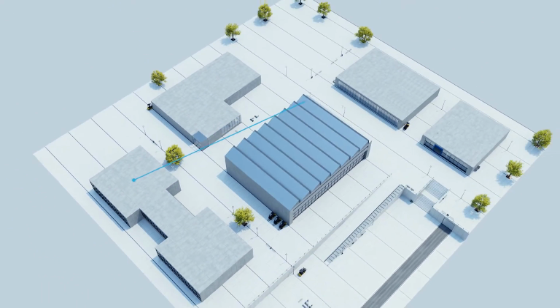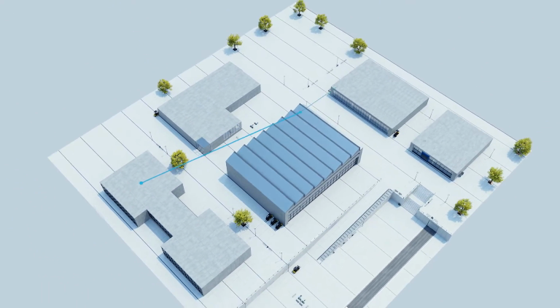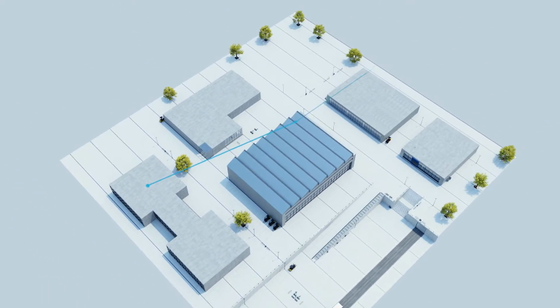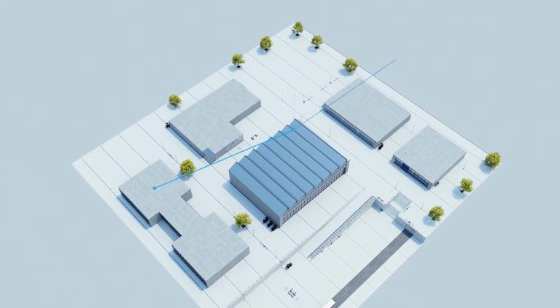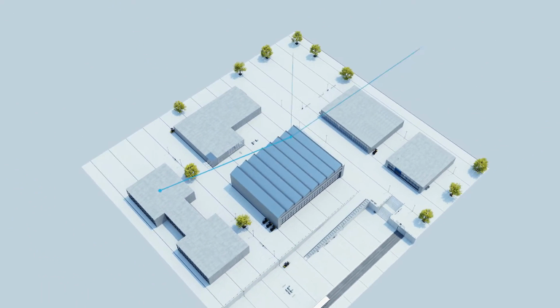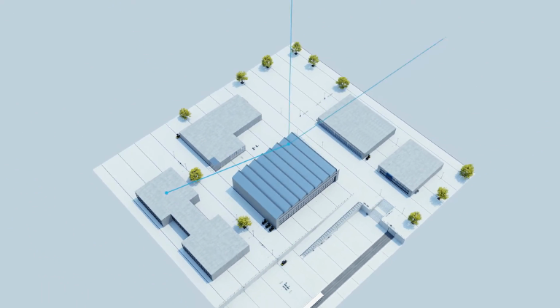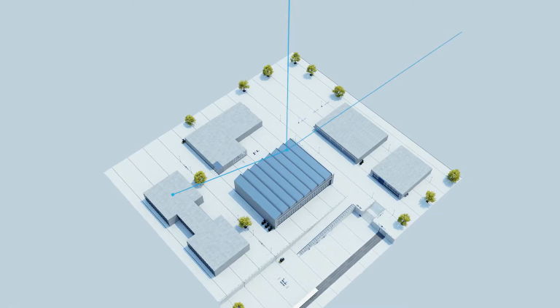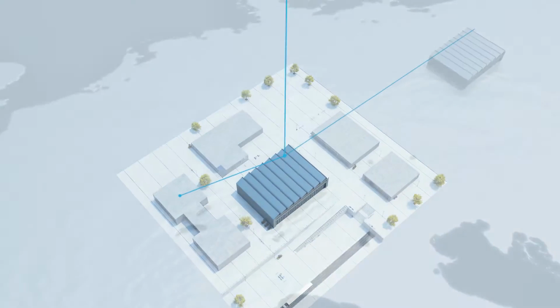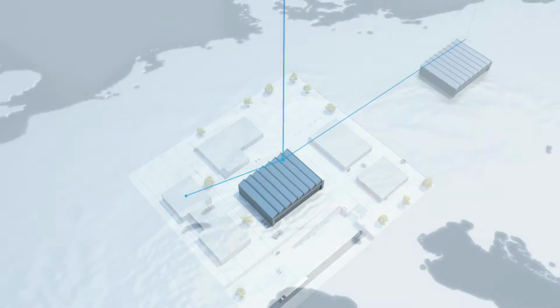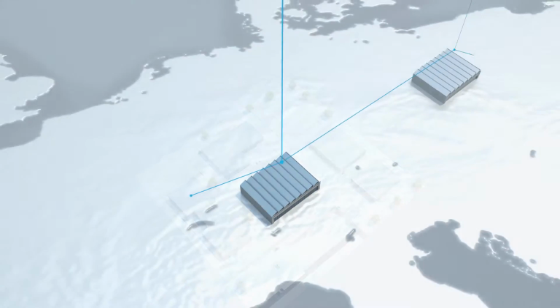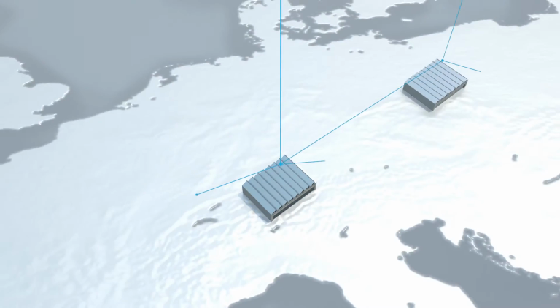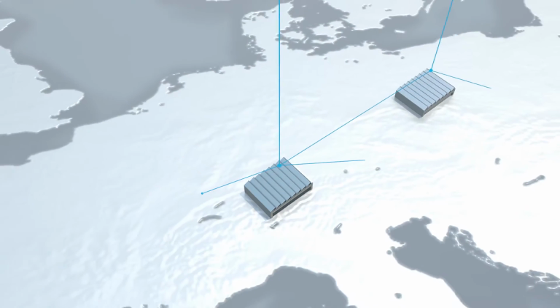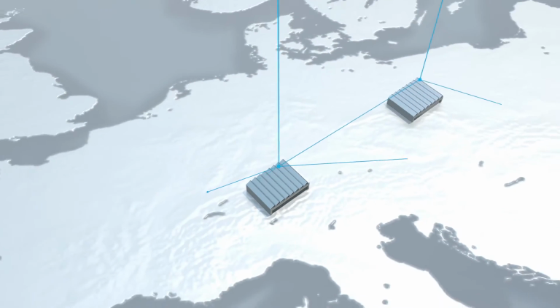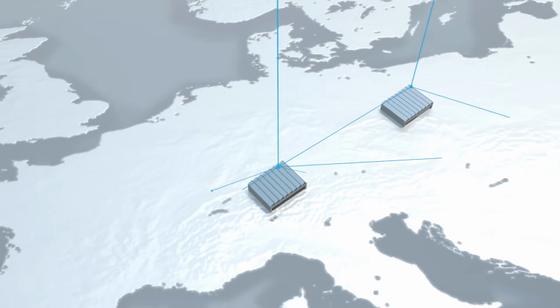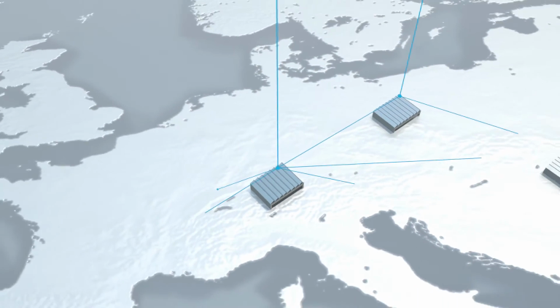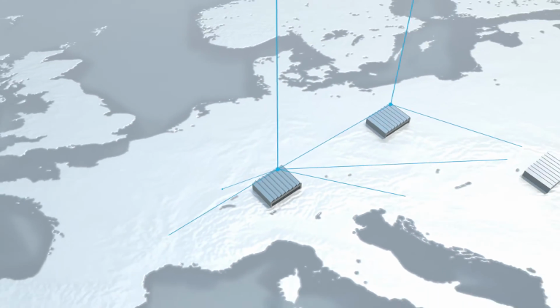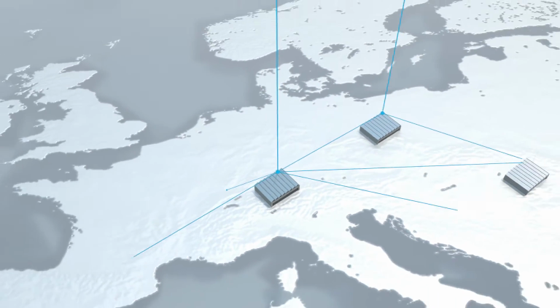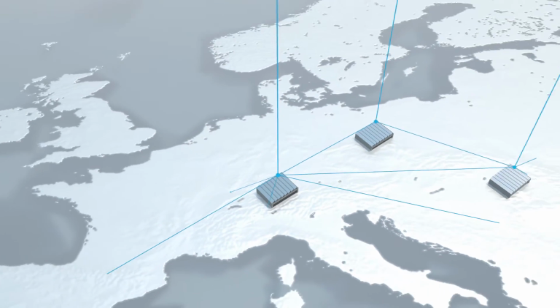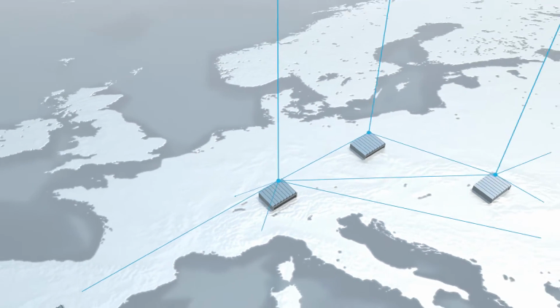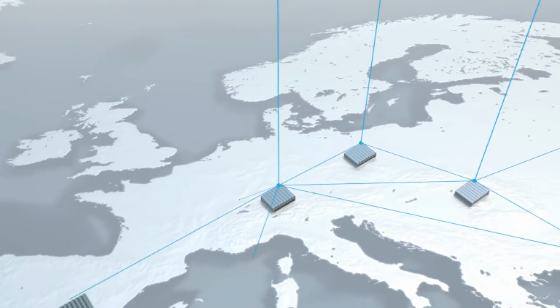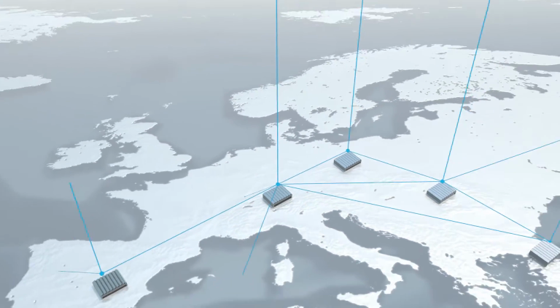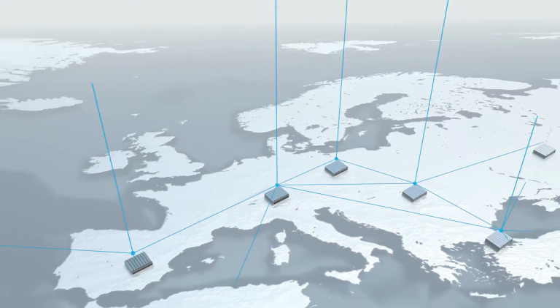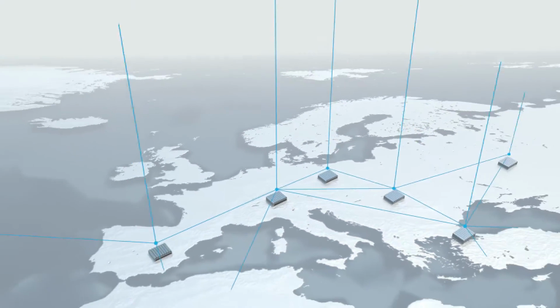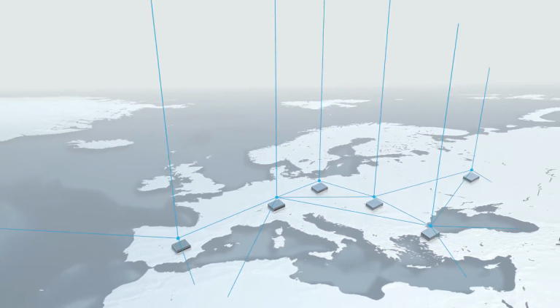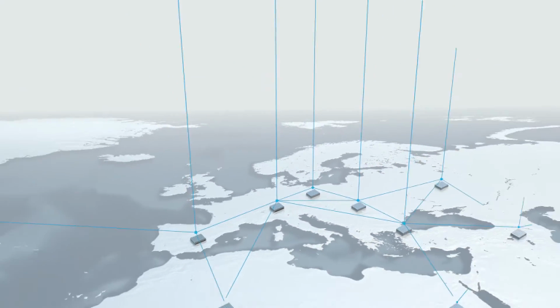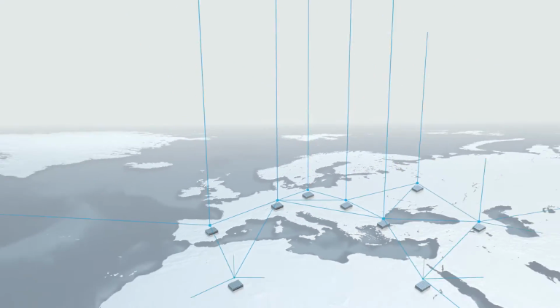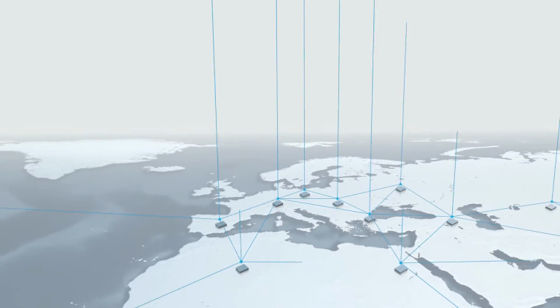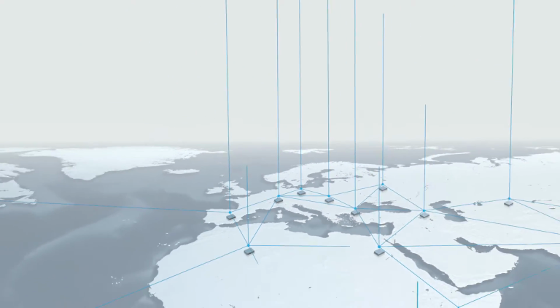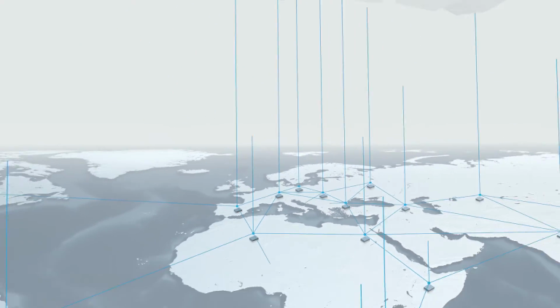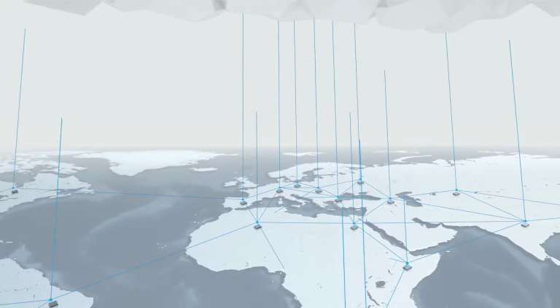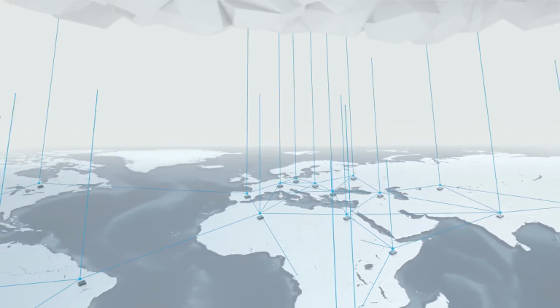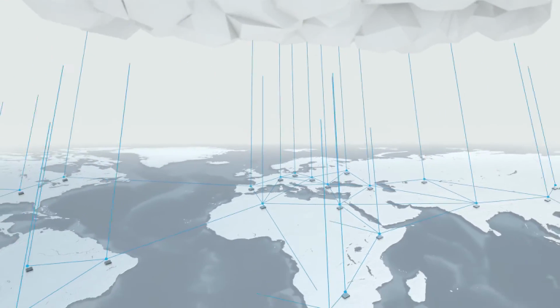By networking data within your manufacturing processes, you'll benefit from synergies, improve your processes, and ultimately make your production more cost-efficient.